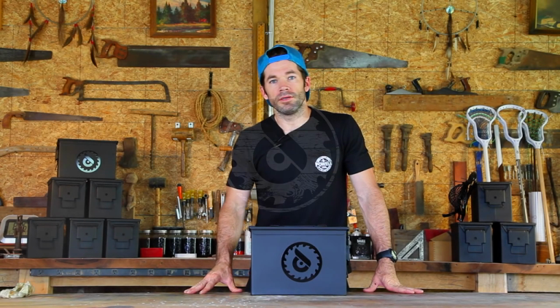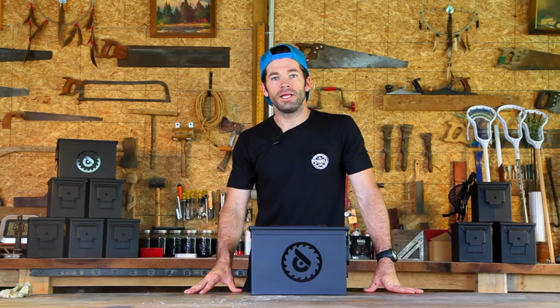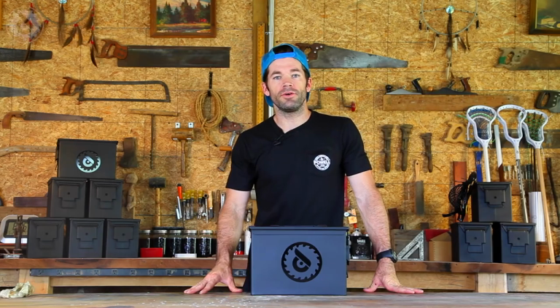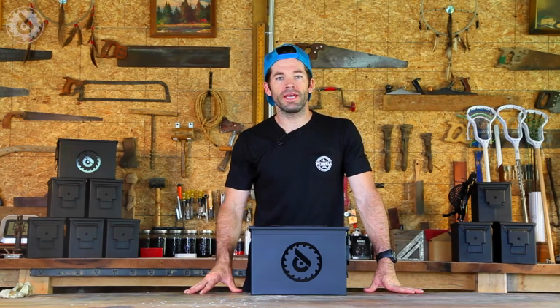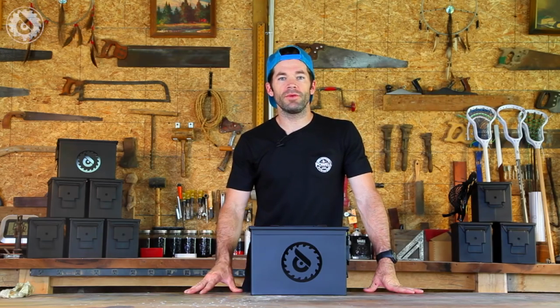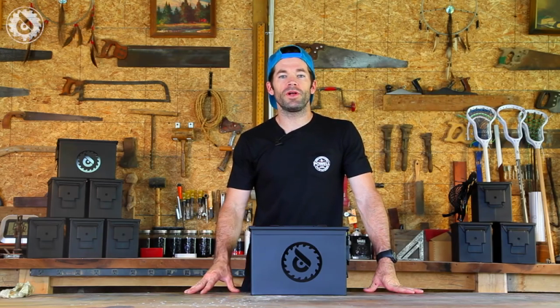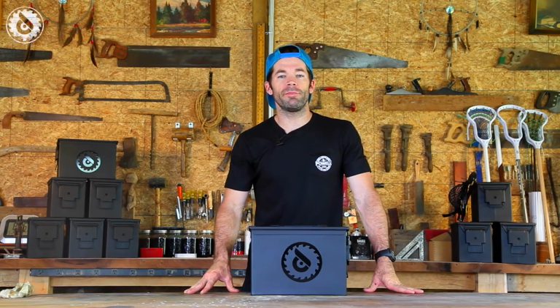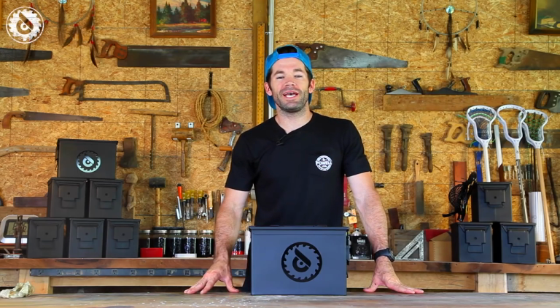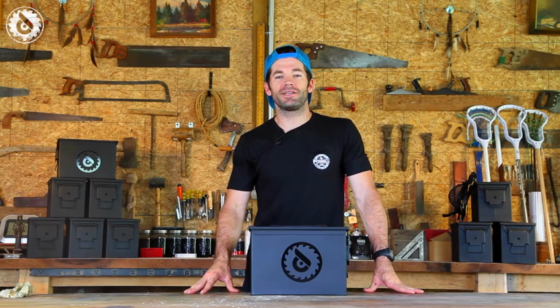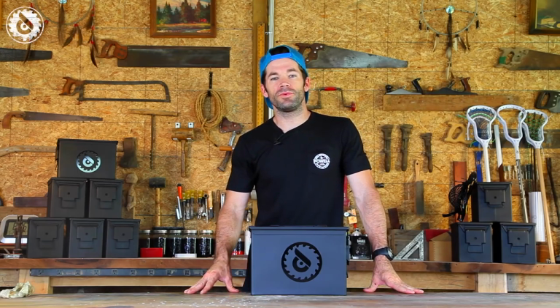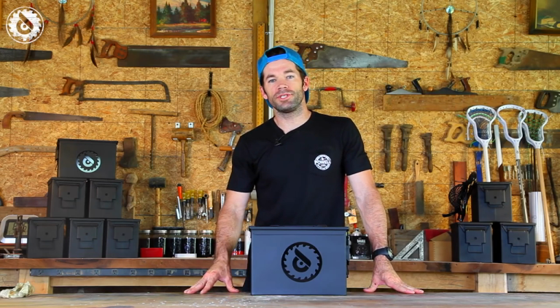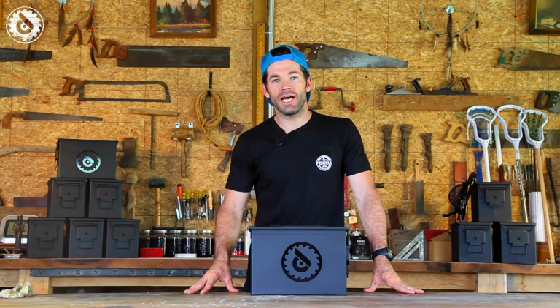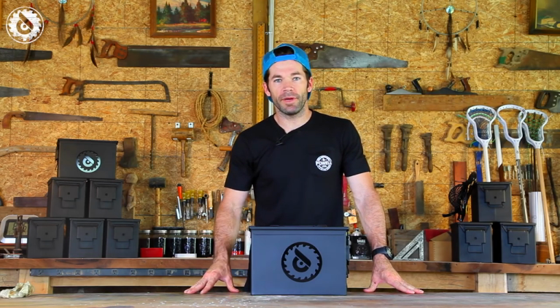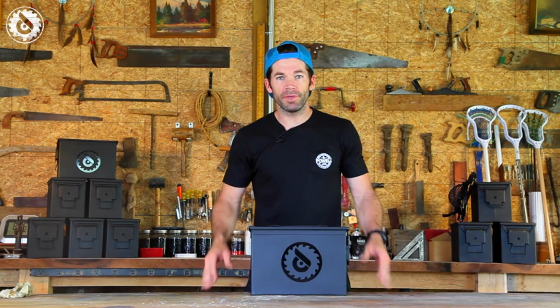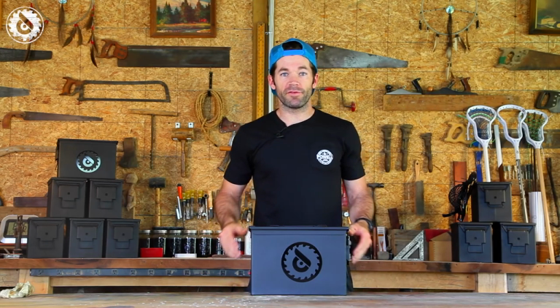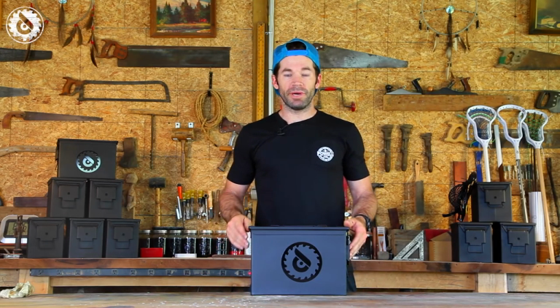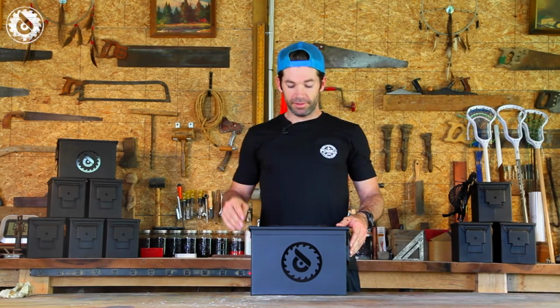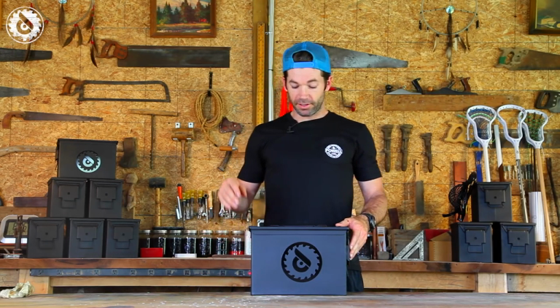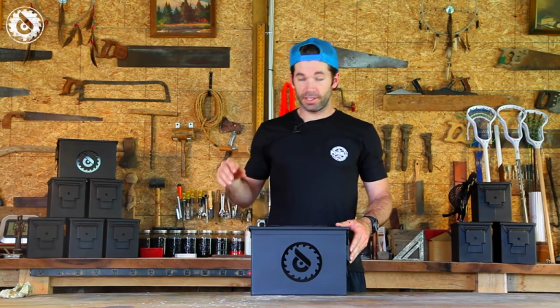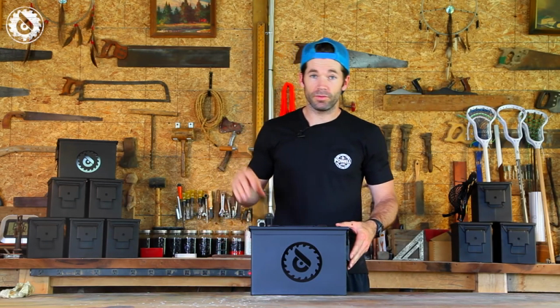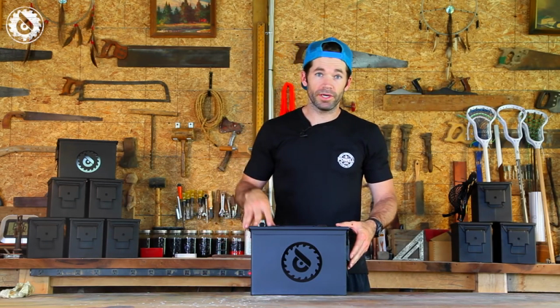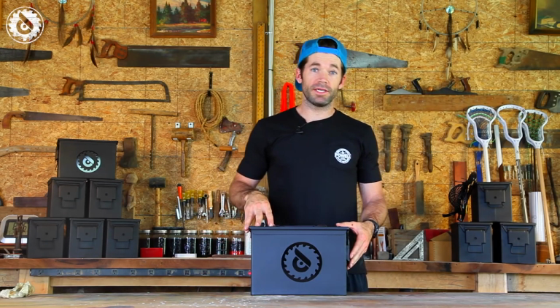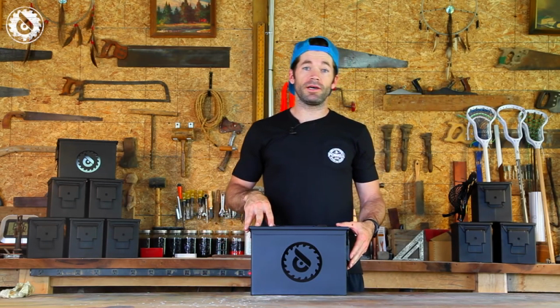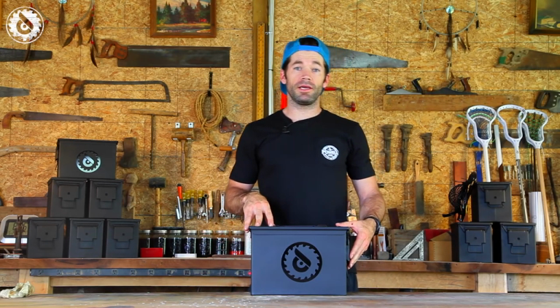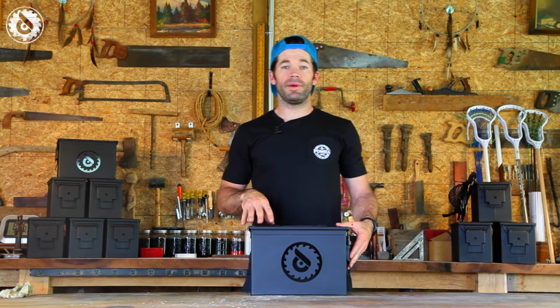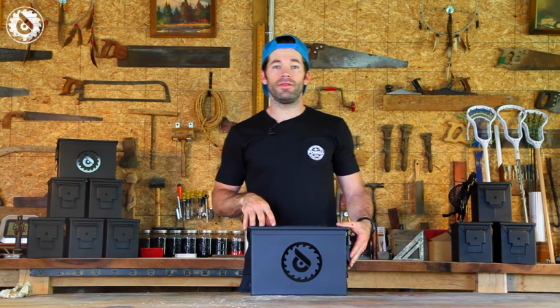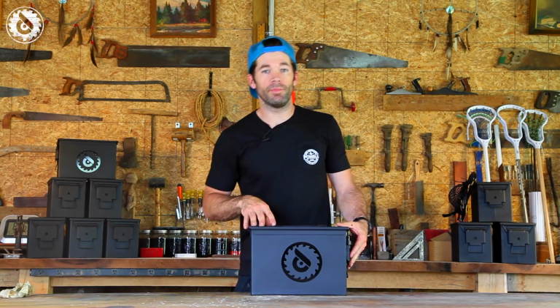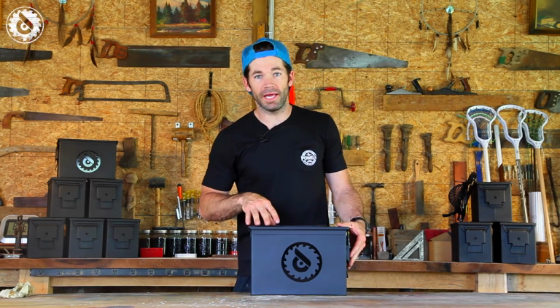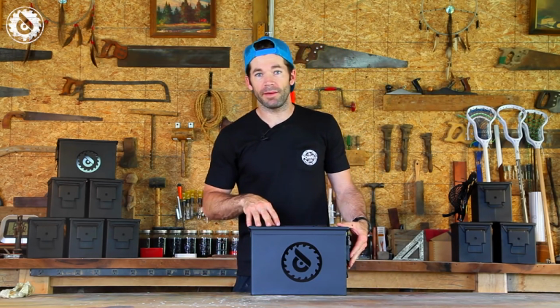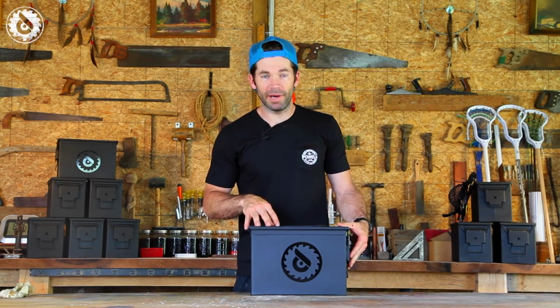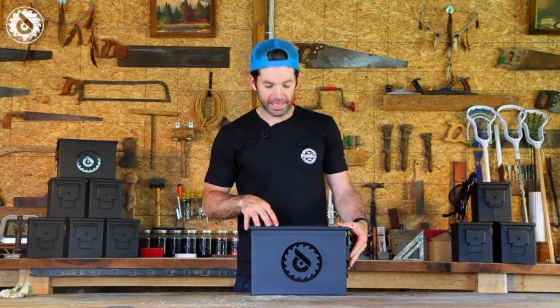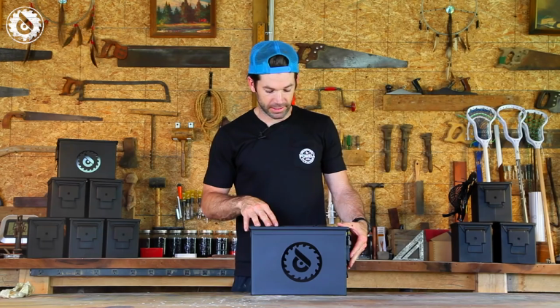Hello again and welcome back to The Woodshop. I'm Mike from Powell LaCrosse and we are talking about the black box.